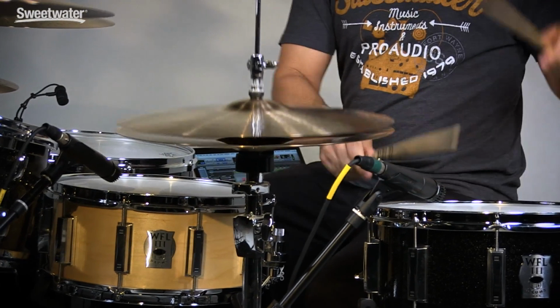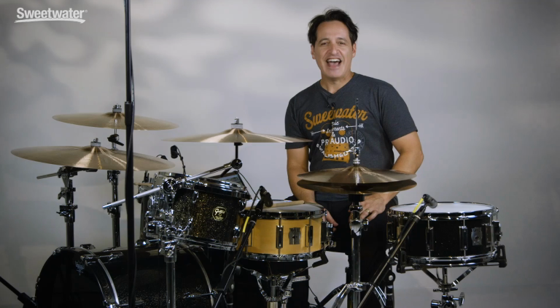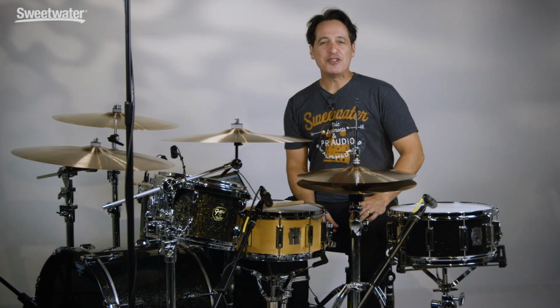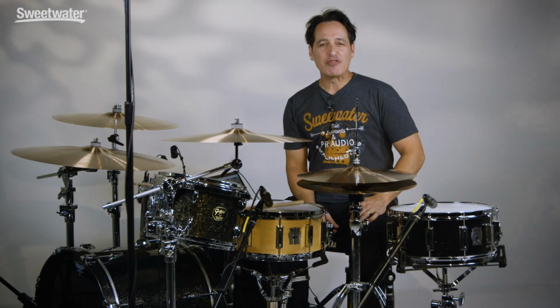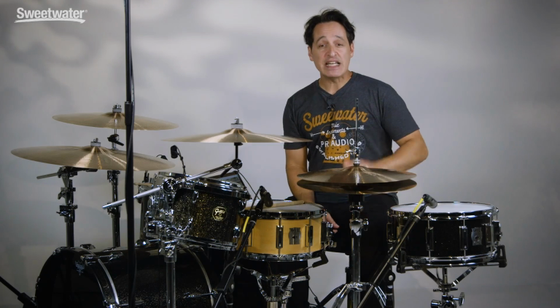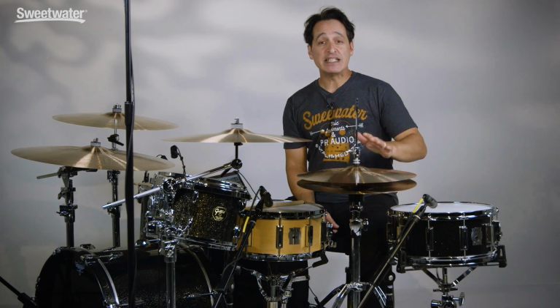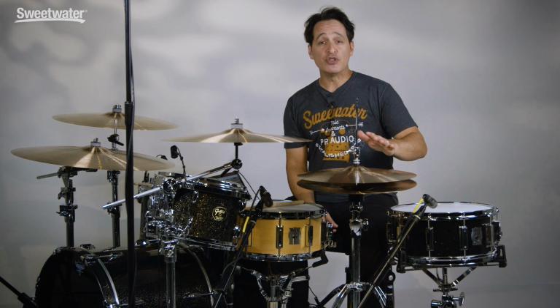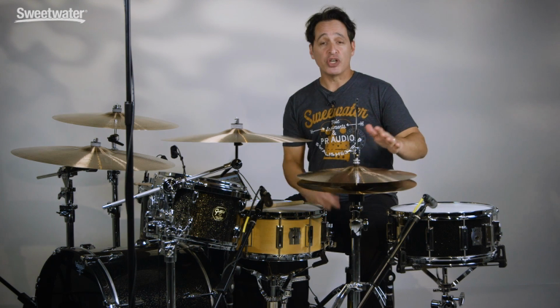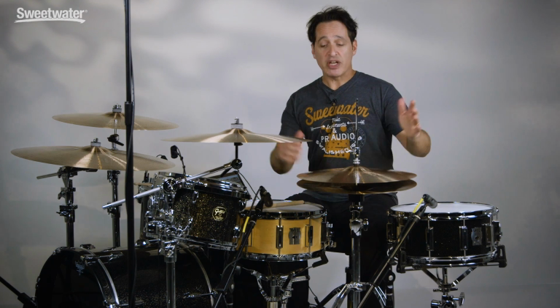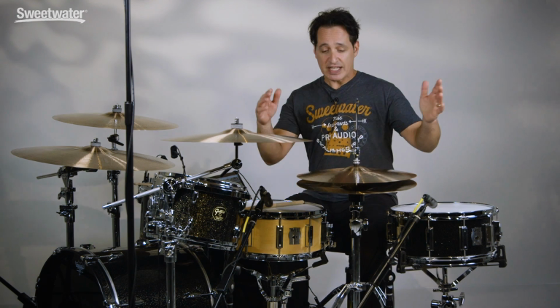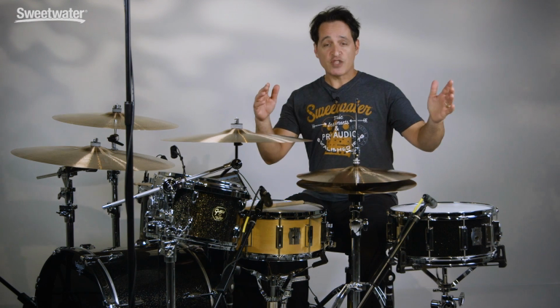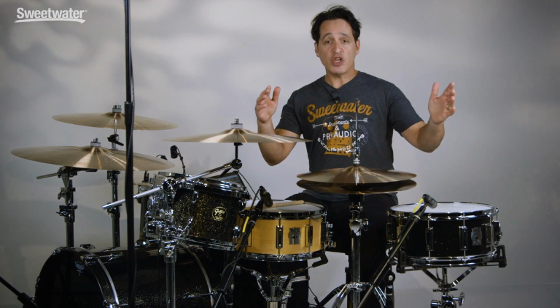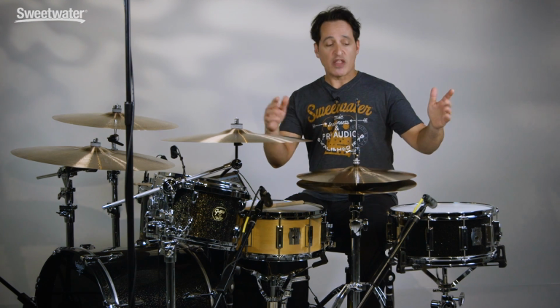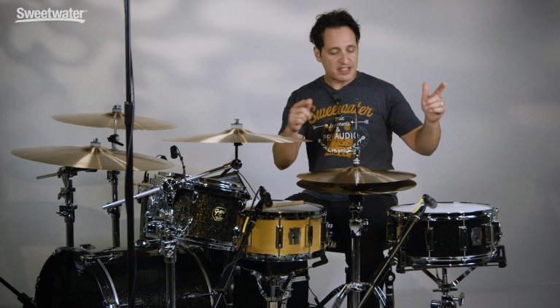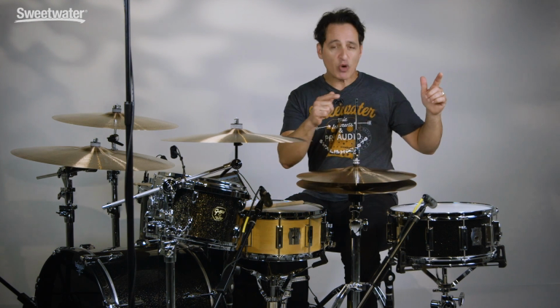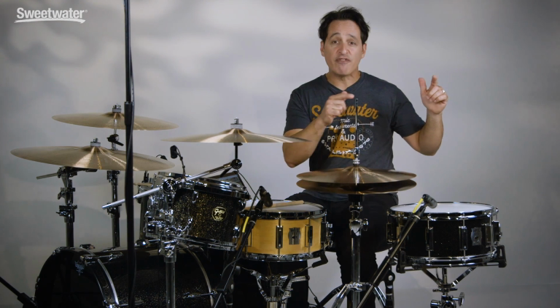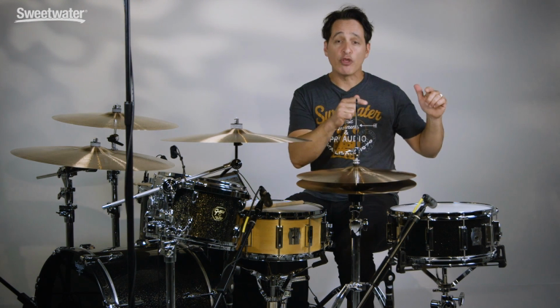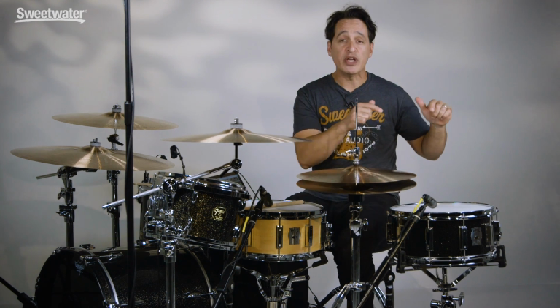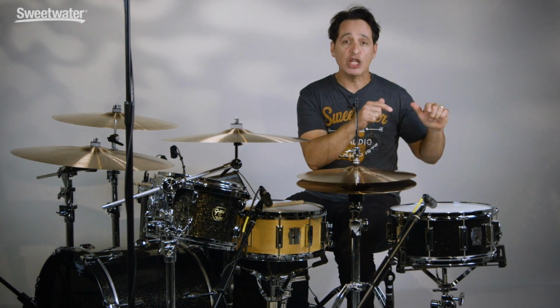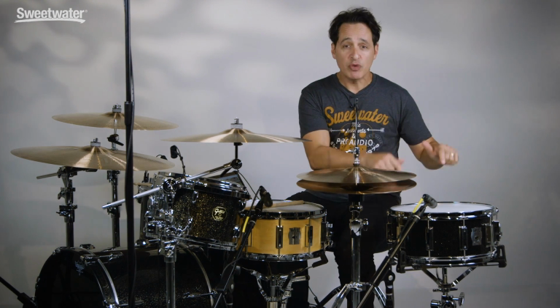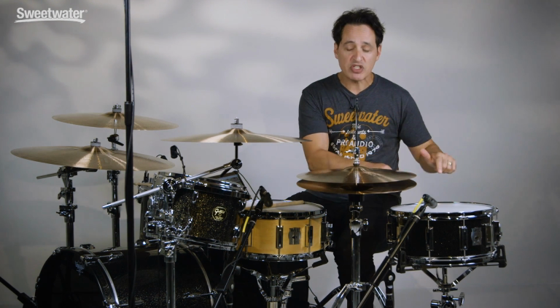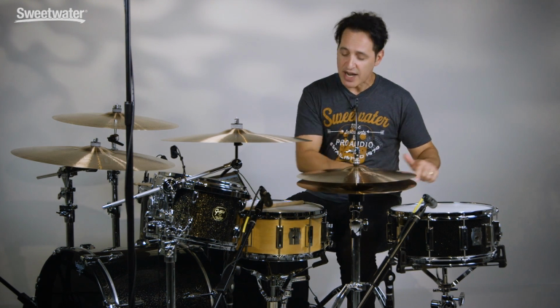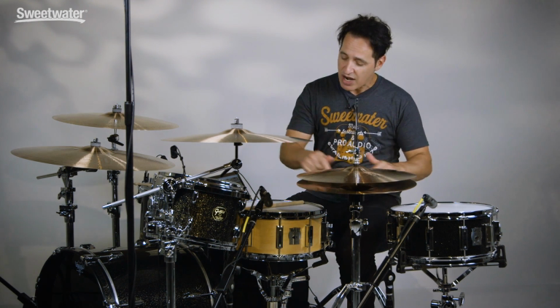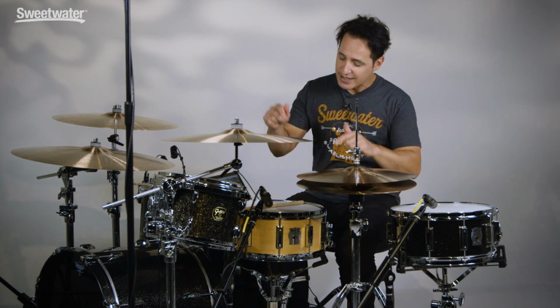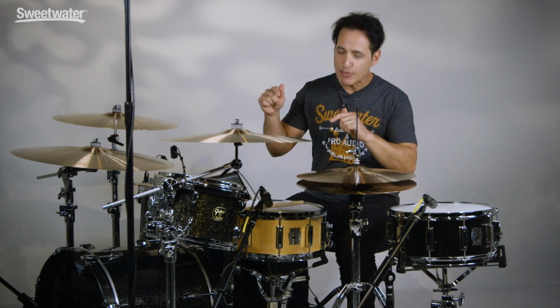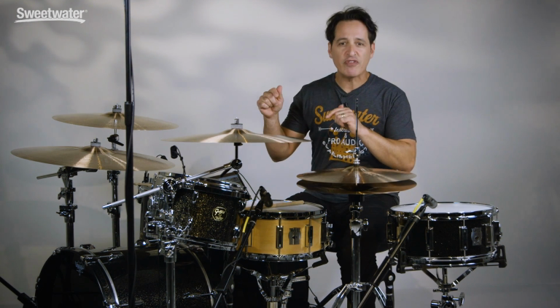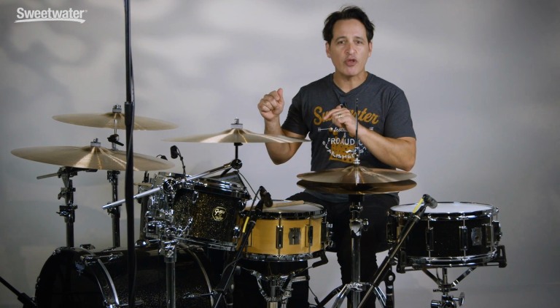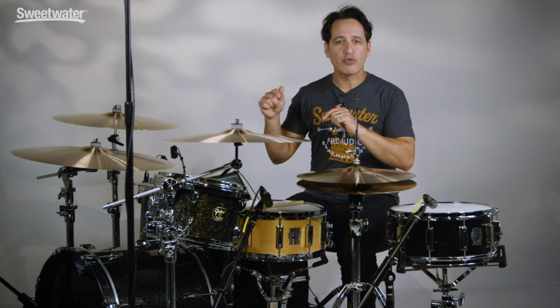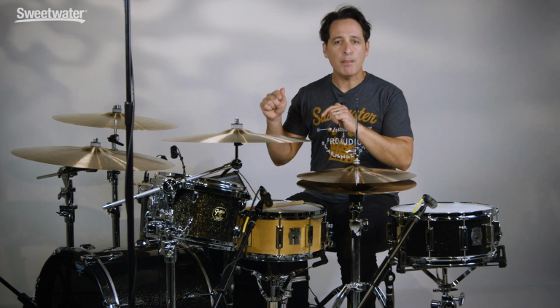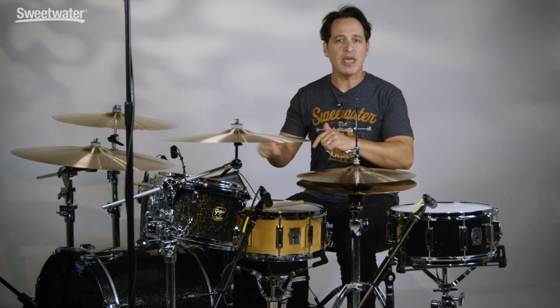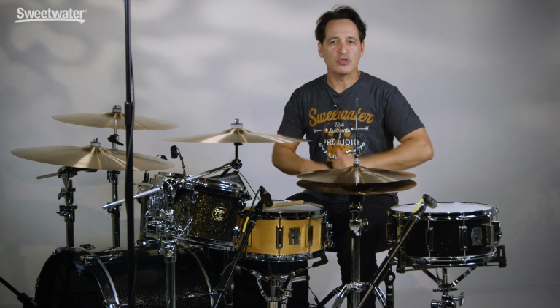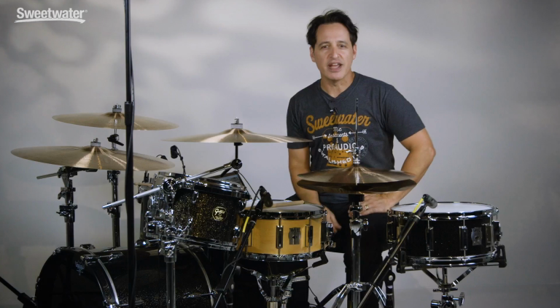How you doing everybody? Nick DiVergilio here and today's video is on the WFL3 aluminum snare and WFL3 maple snare.